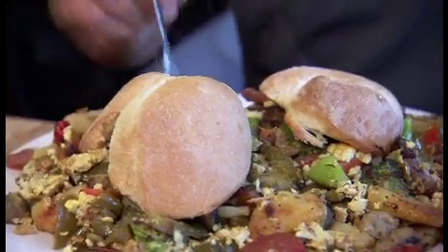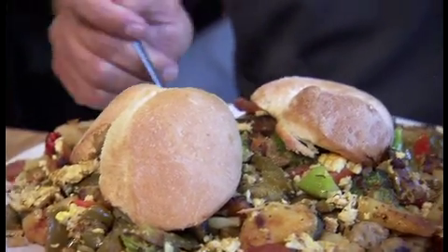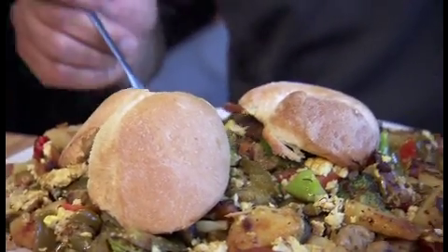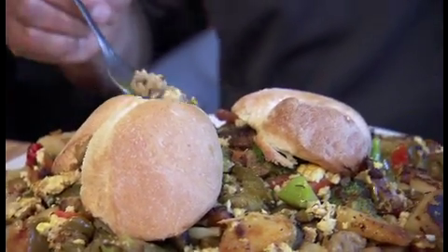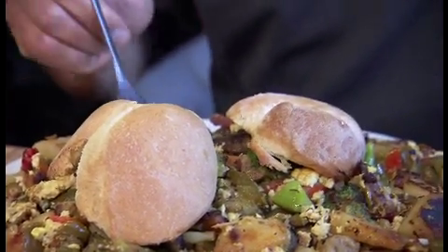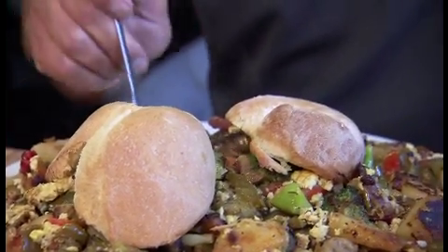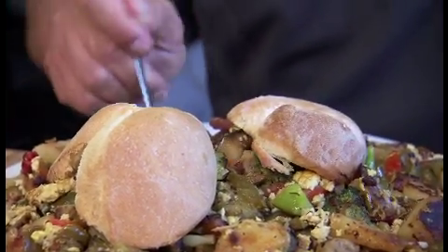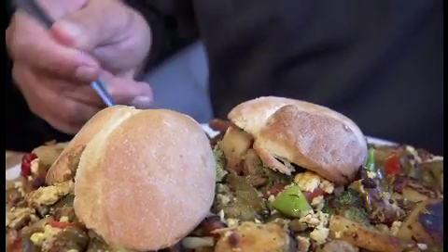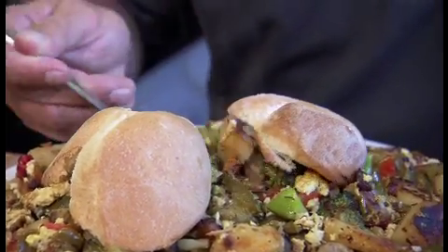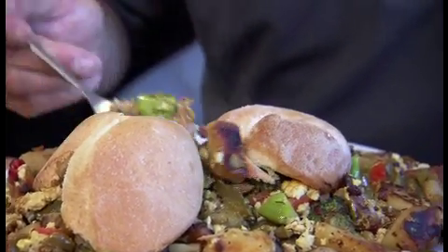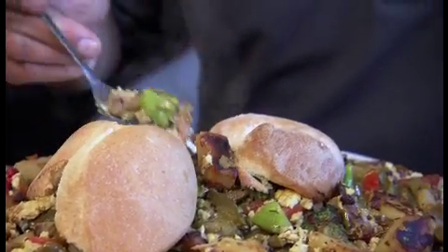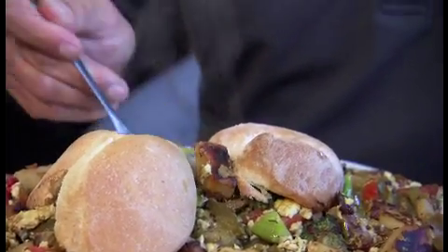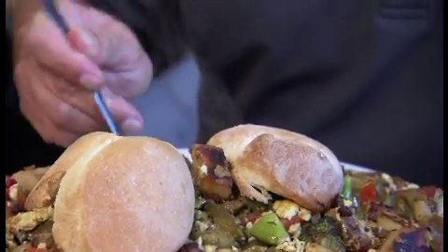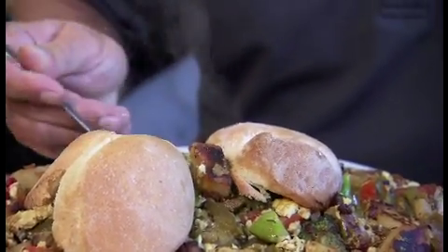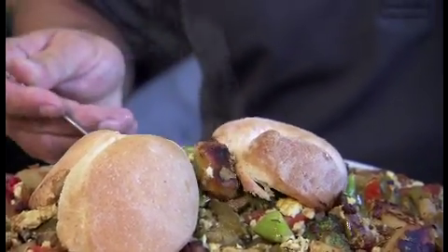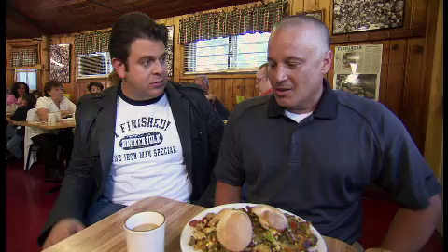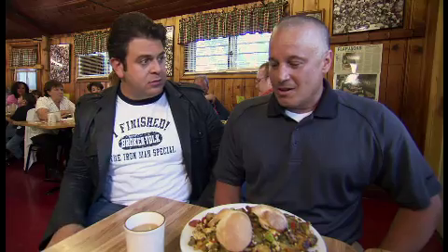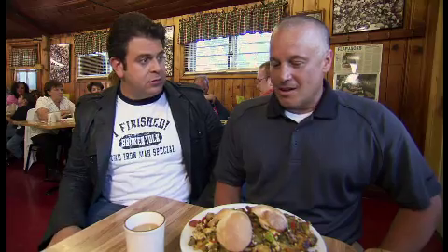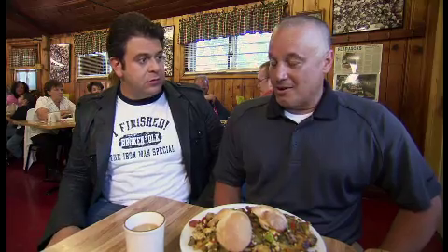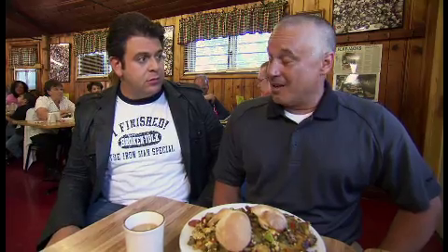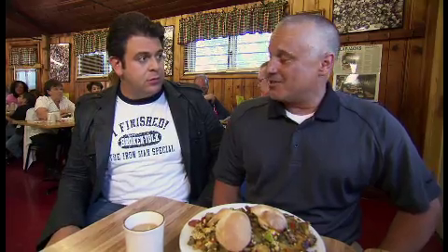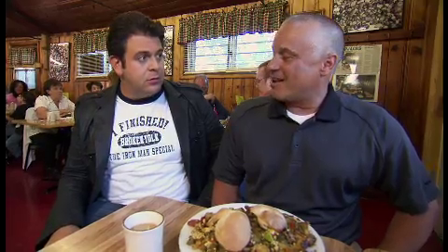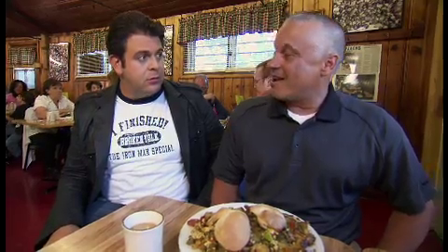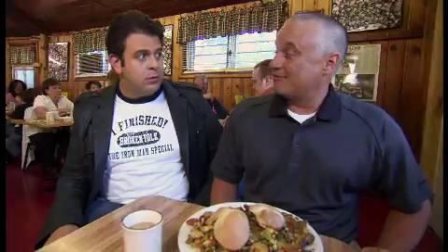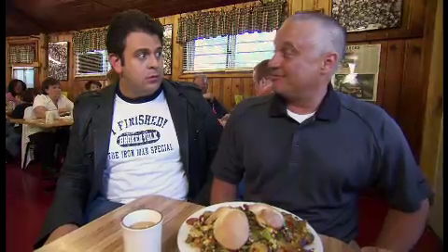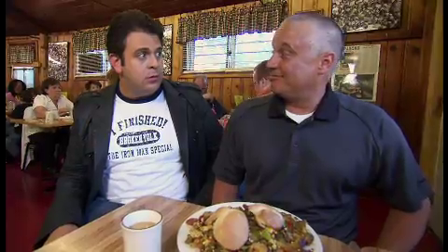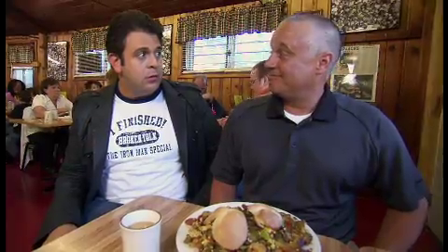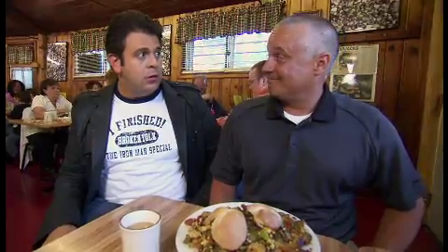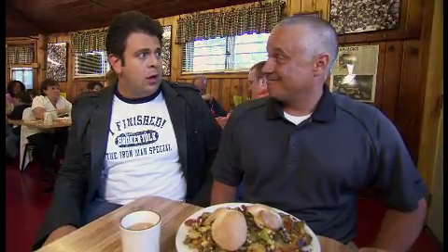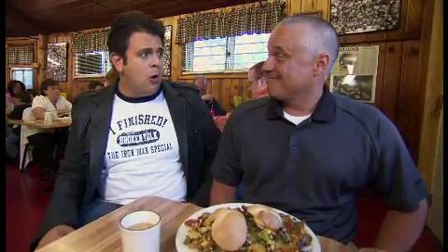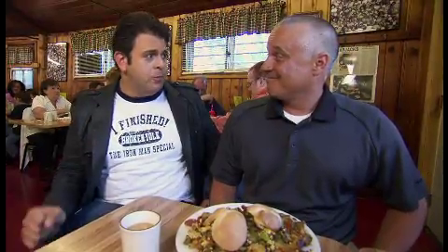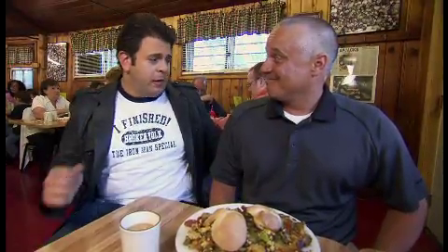Now, is that the full challenge frittata? No, that's just a half. Hold me.